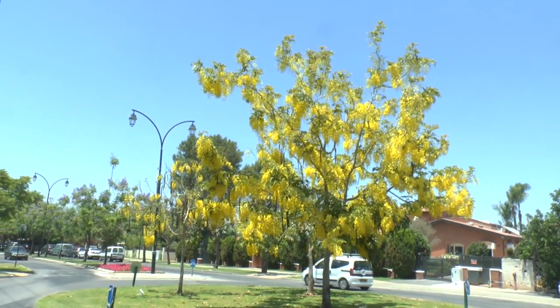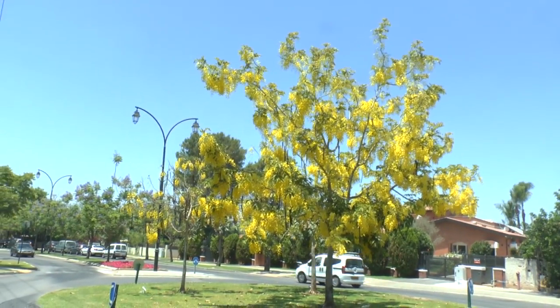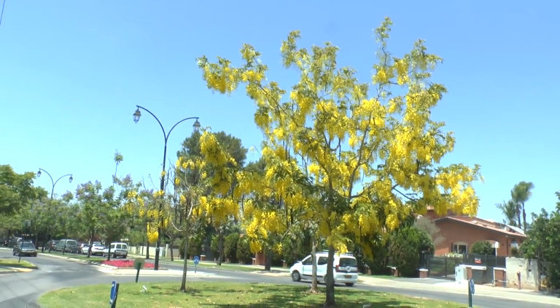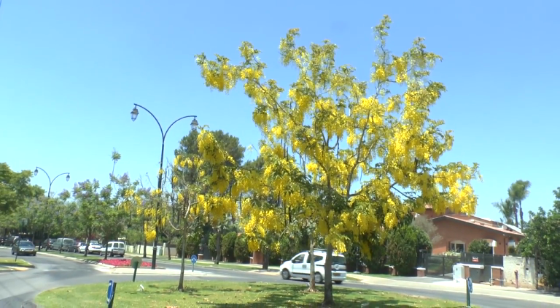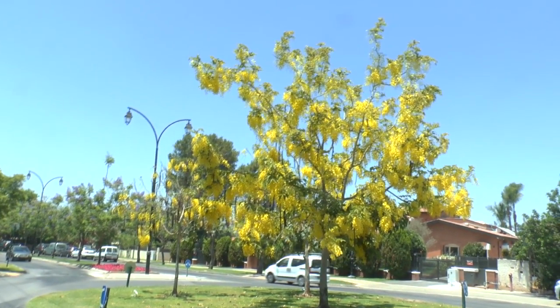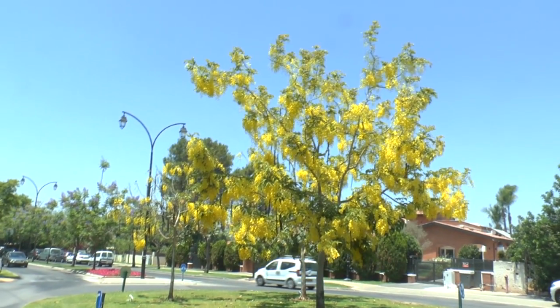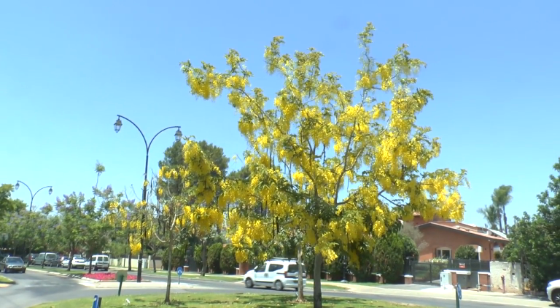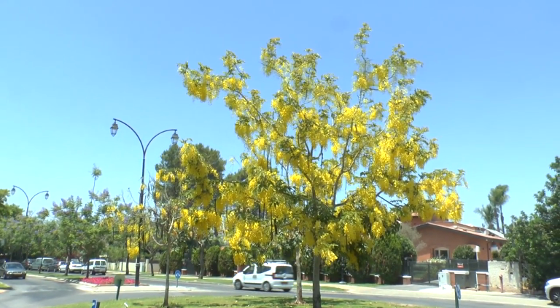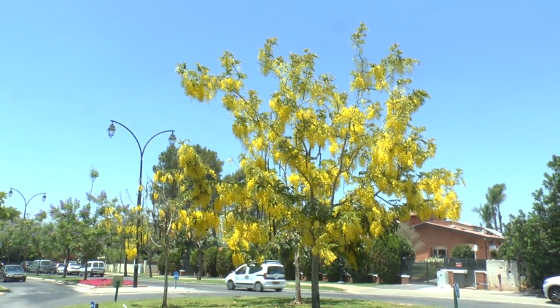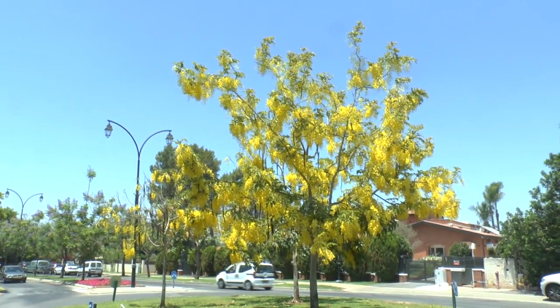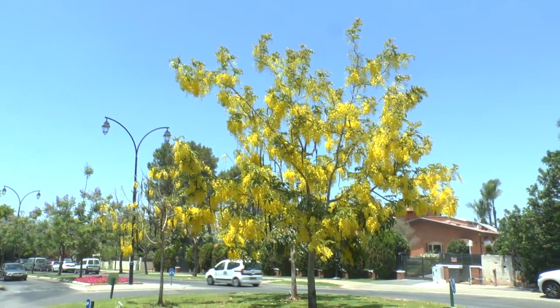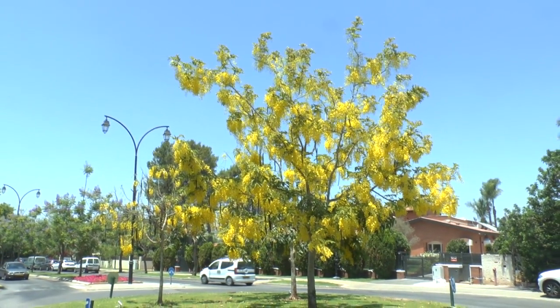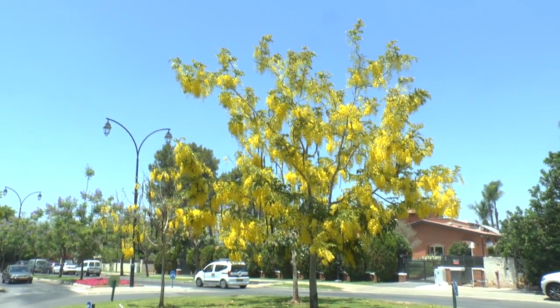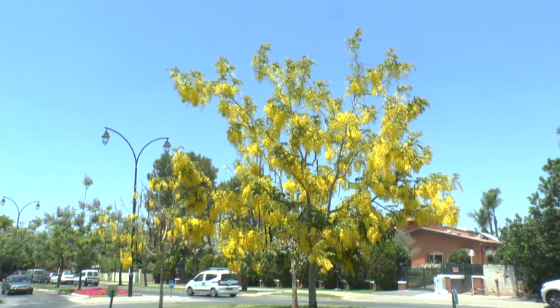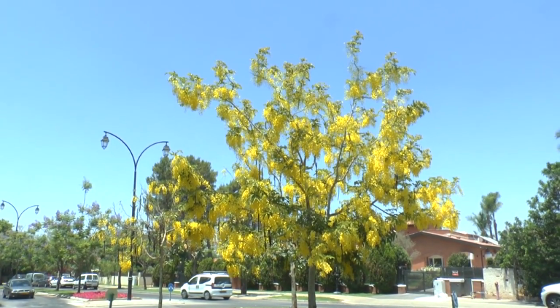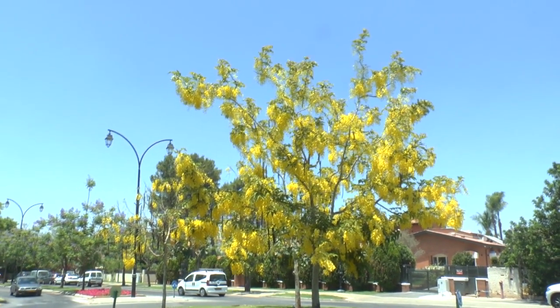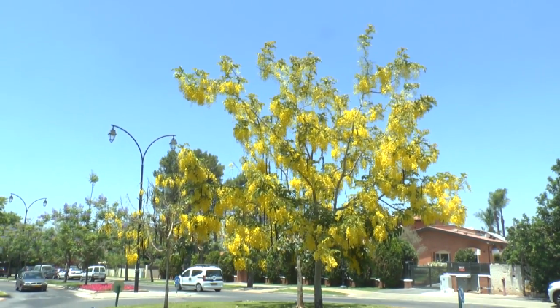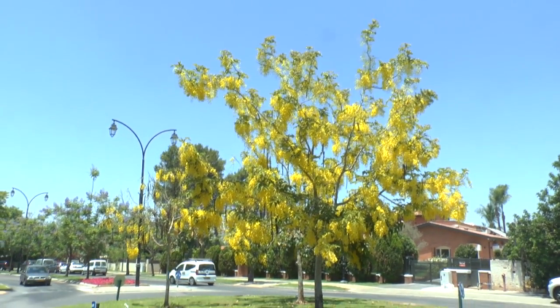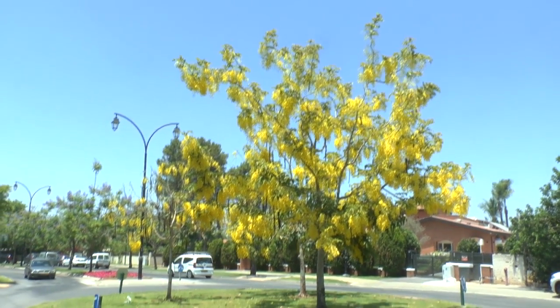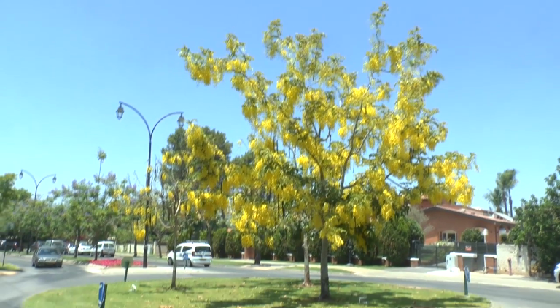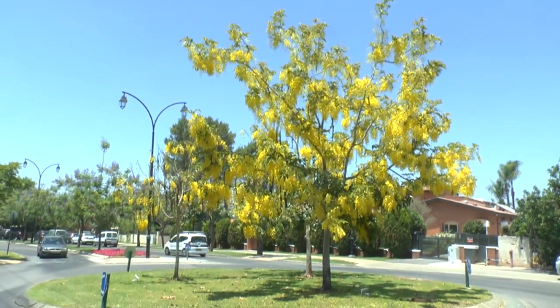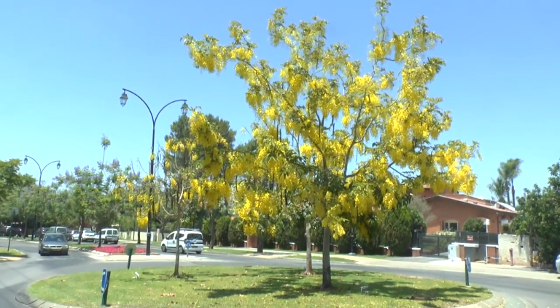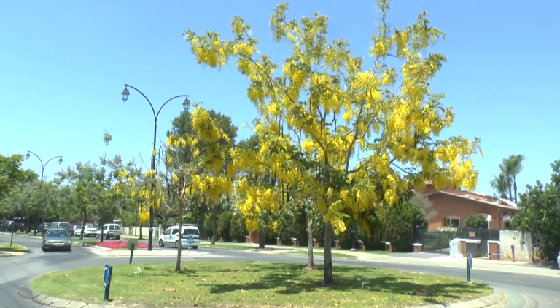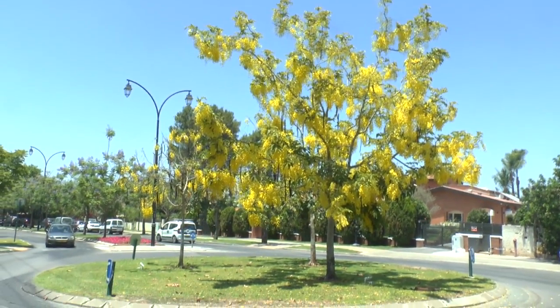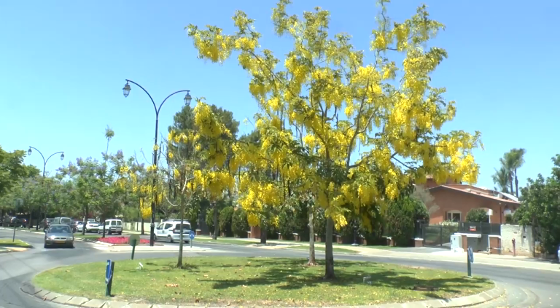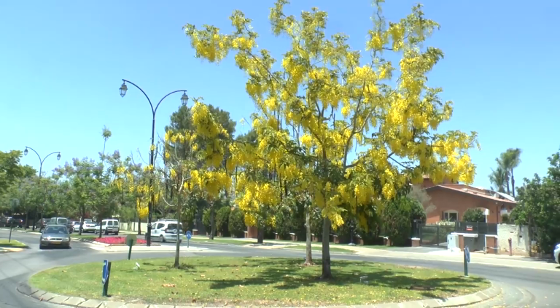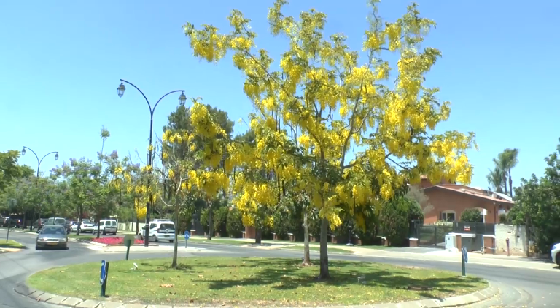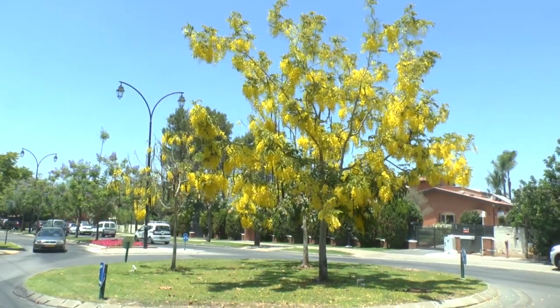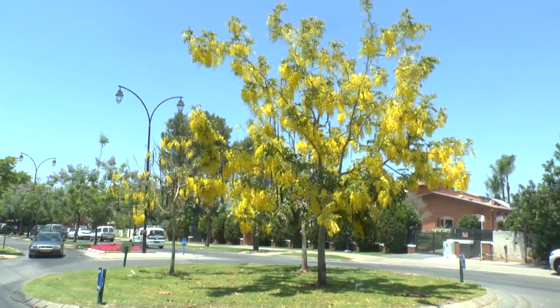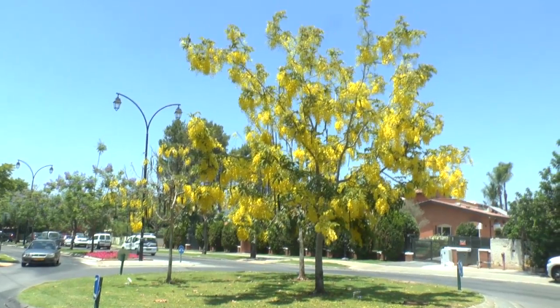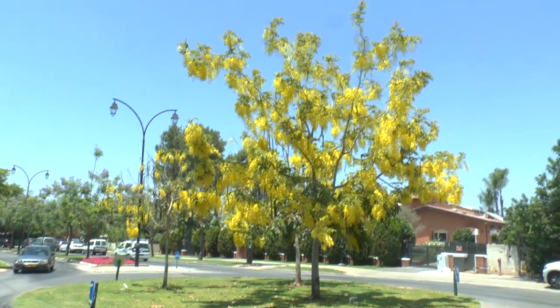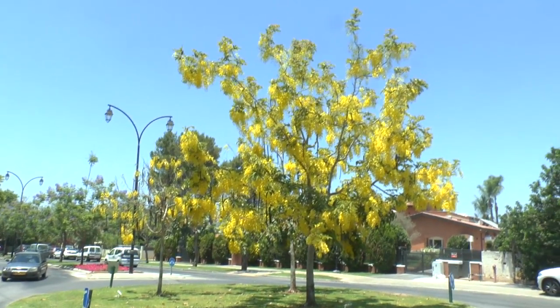Cassia fistula, from growplant.org, also known as the golden shower tree.